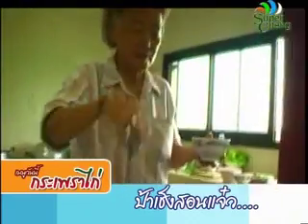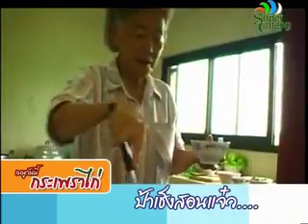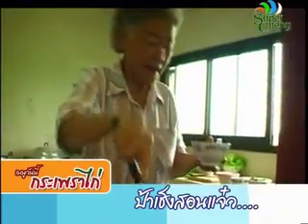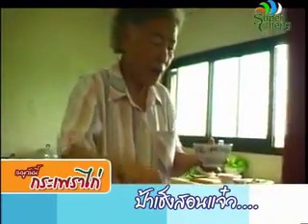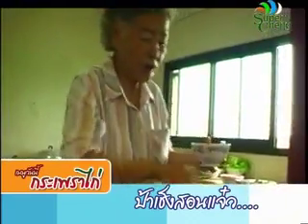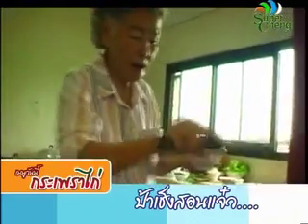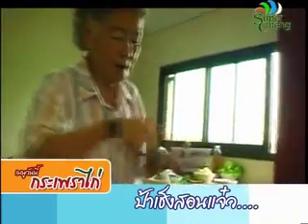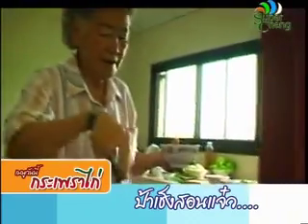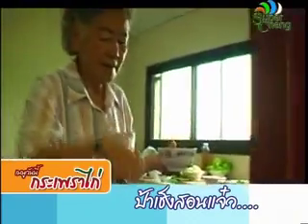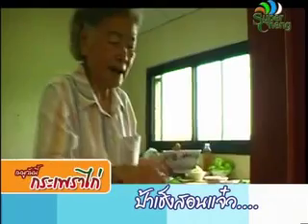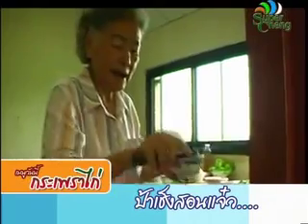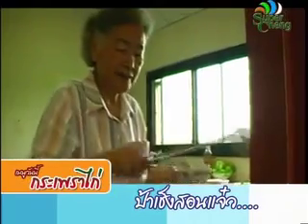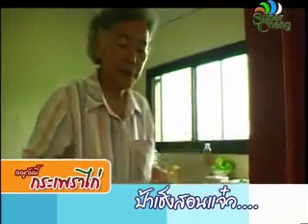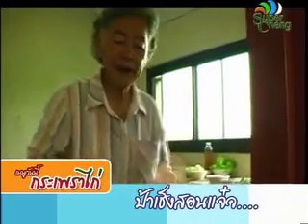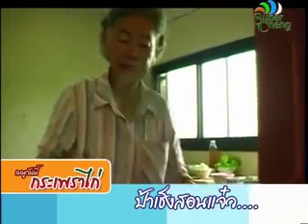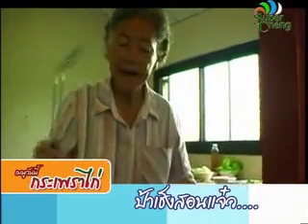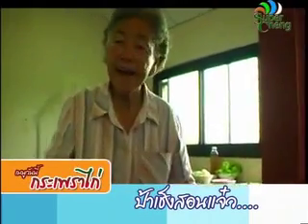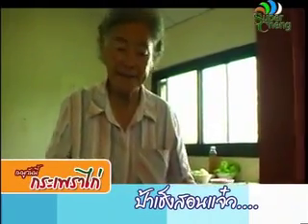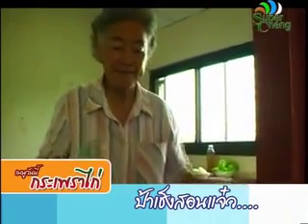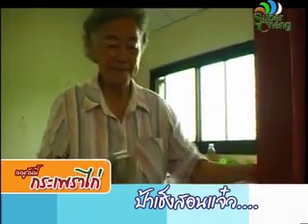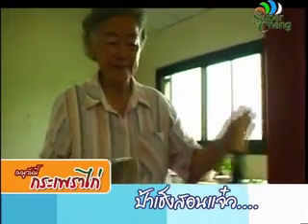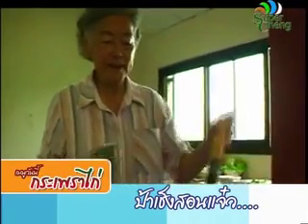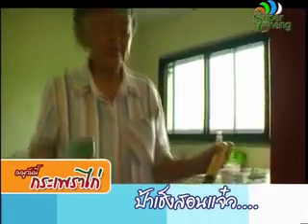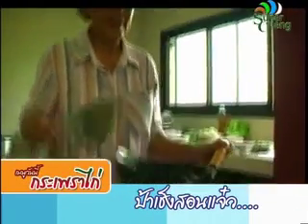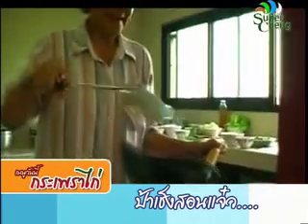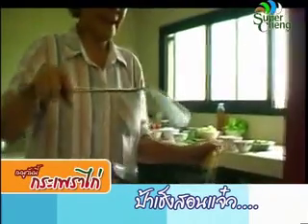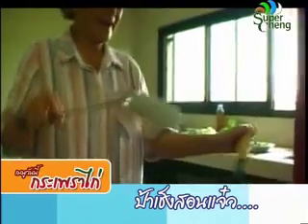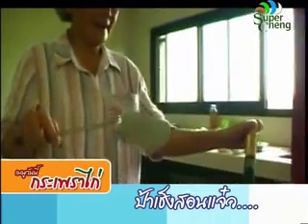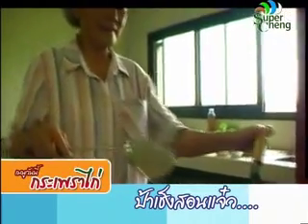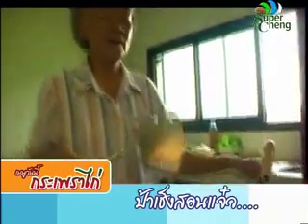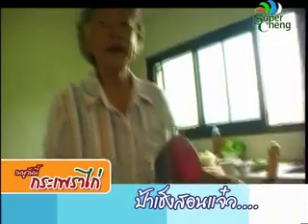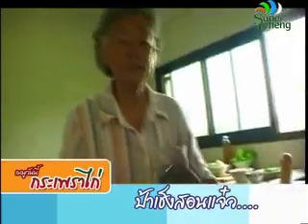Now let's do a cooking for a pinch. Add for a snack.